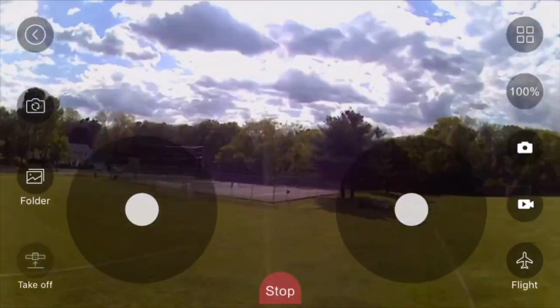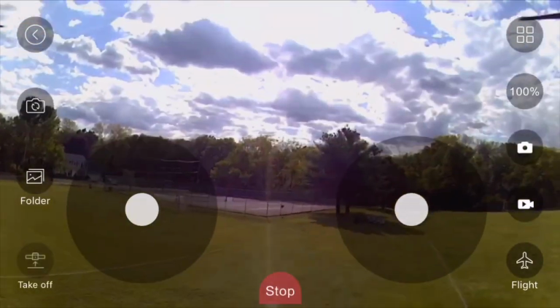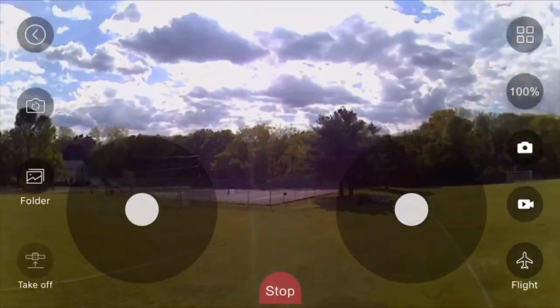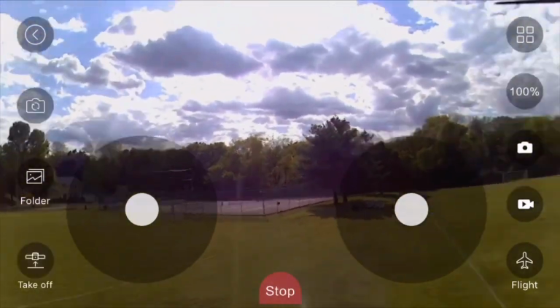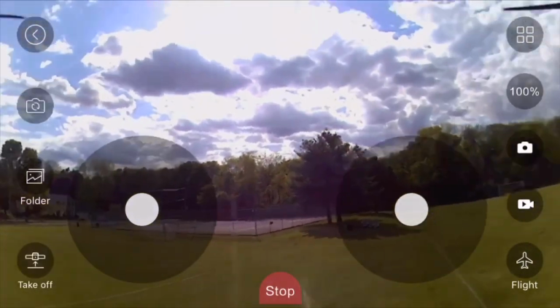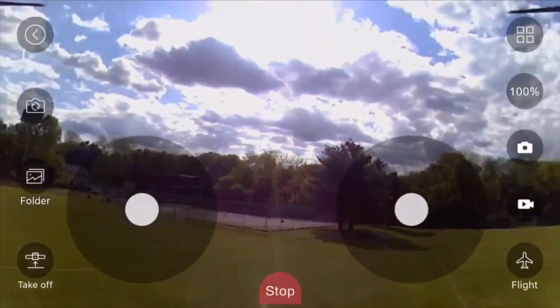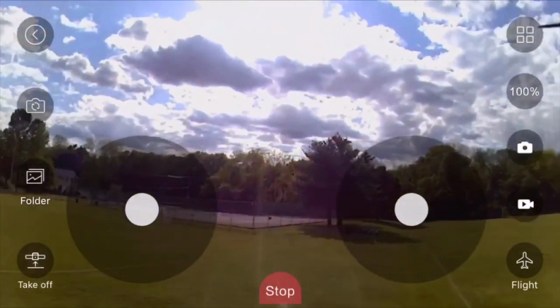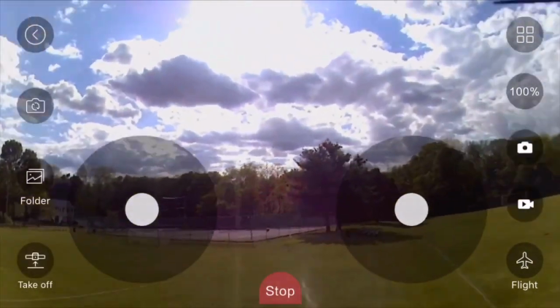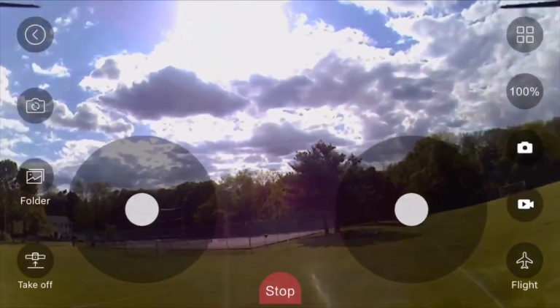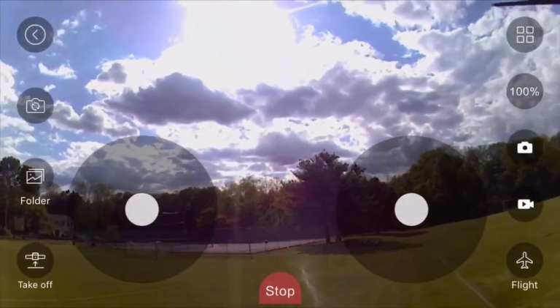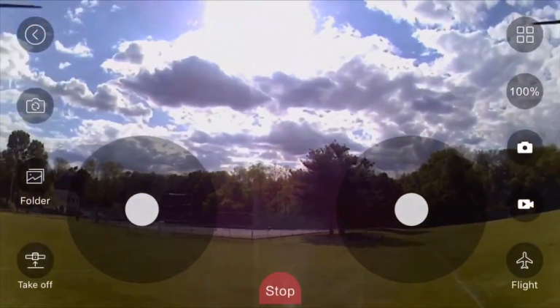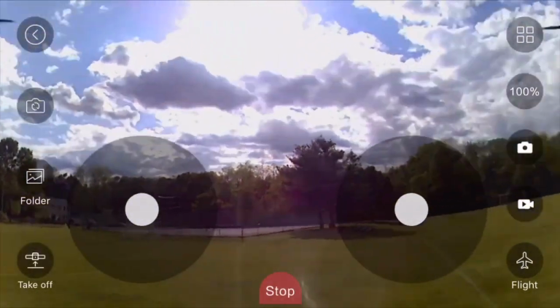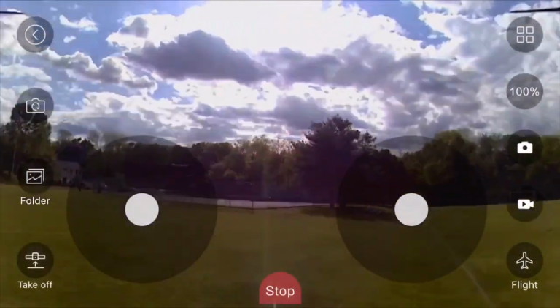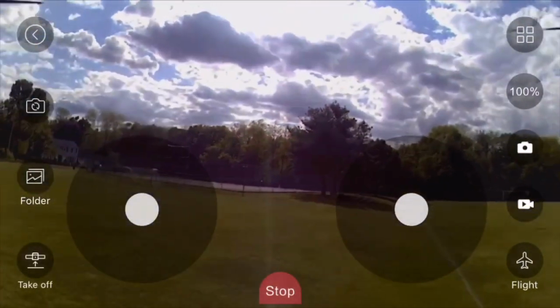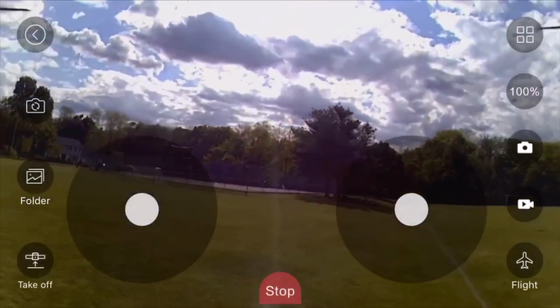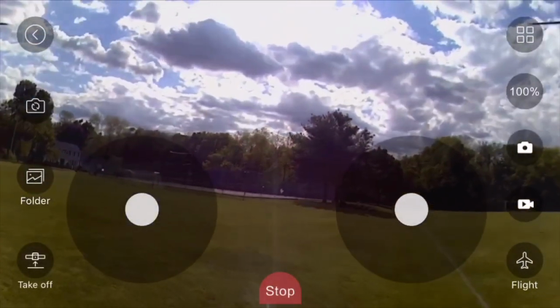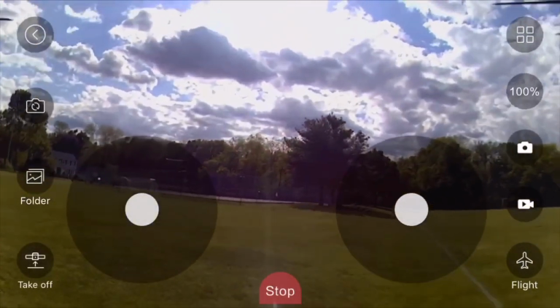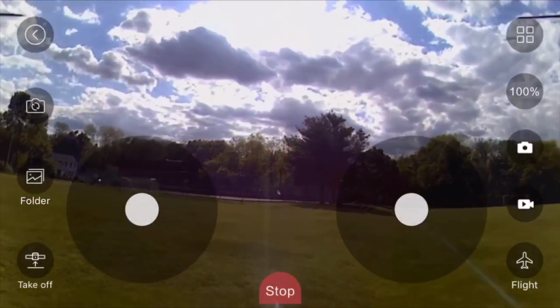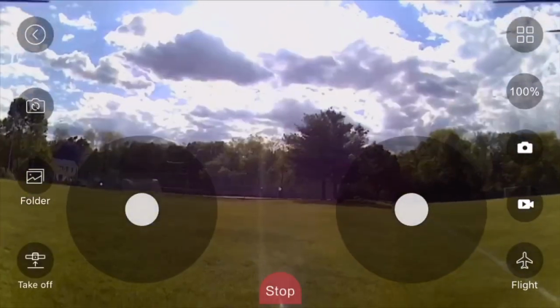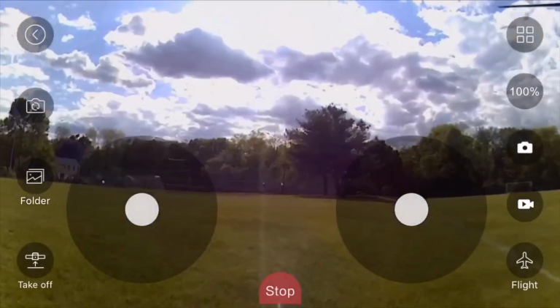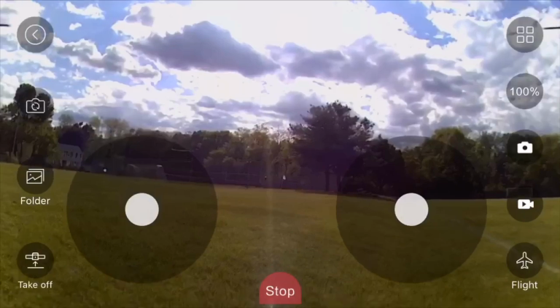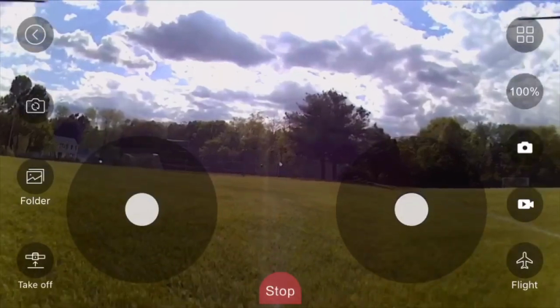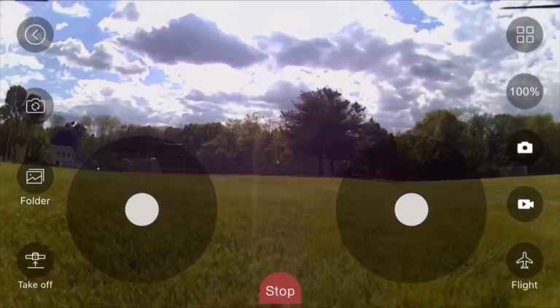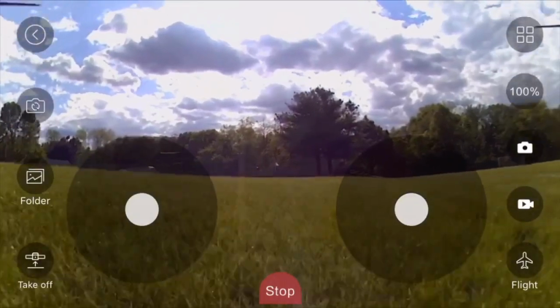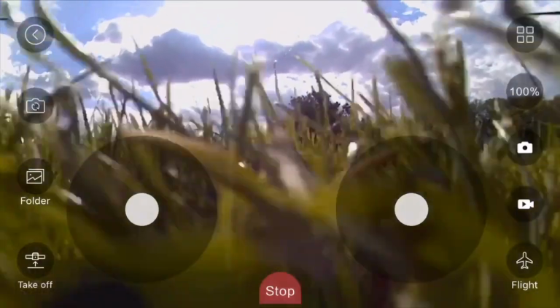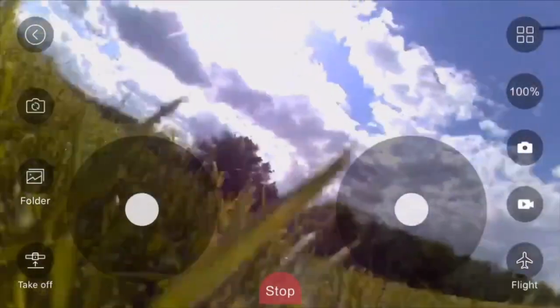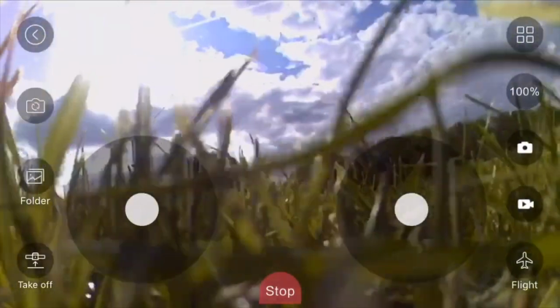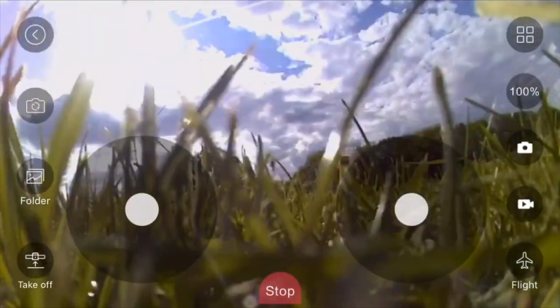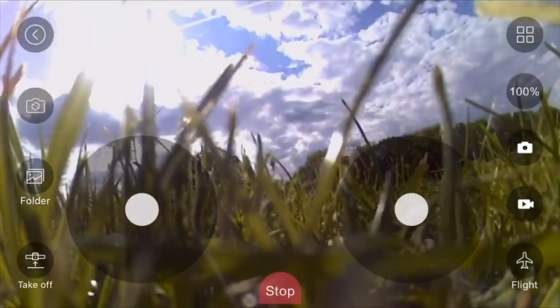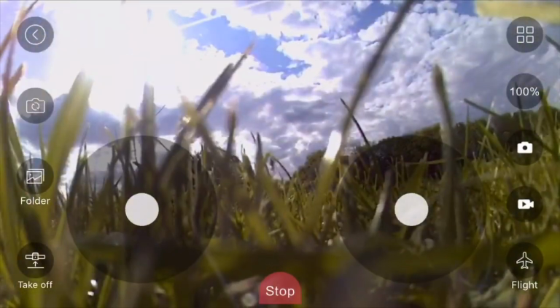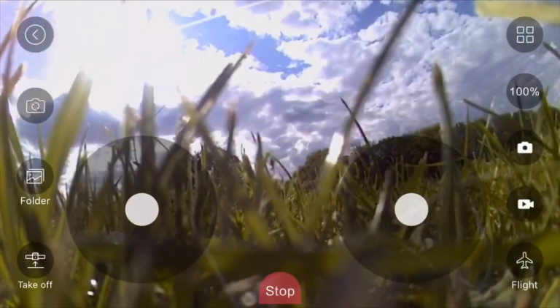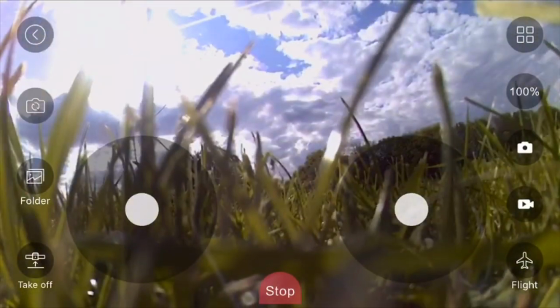Now when you want to land, just click the same button you used to take off in the lower left-hand corner of your screen.